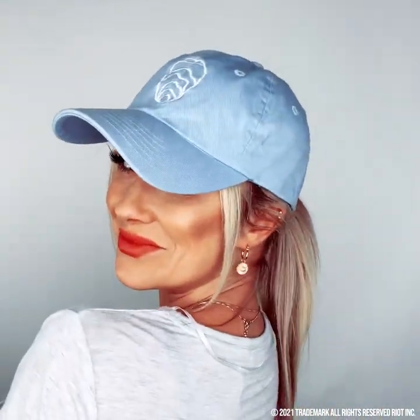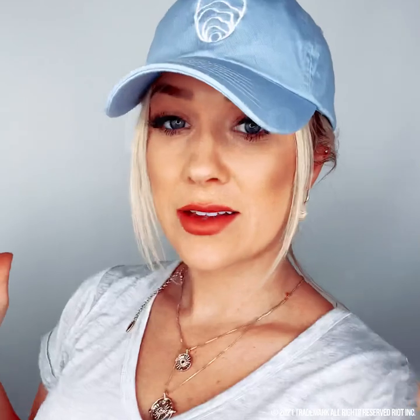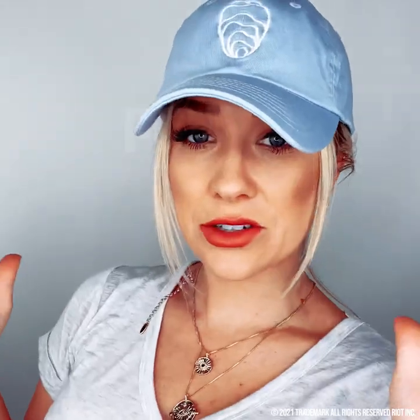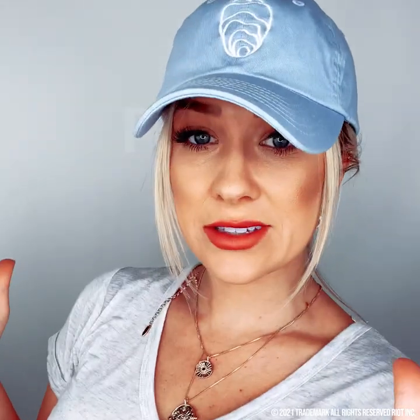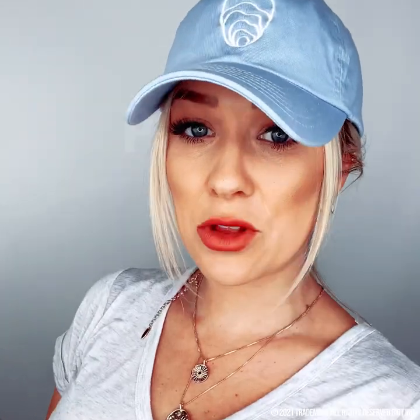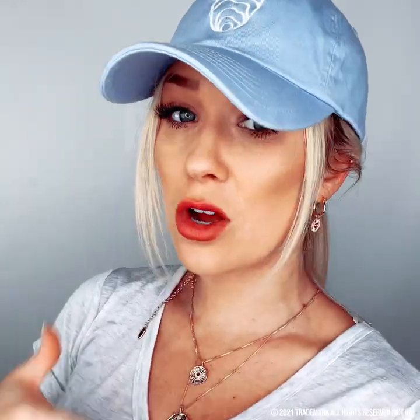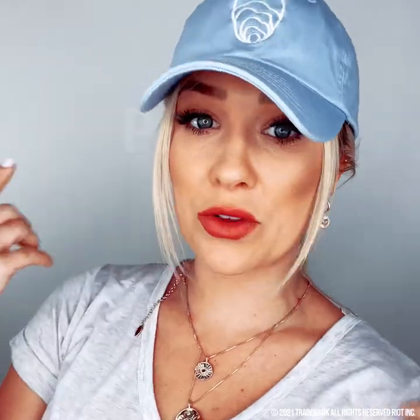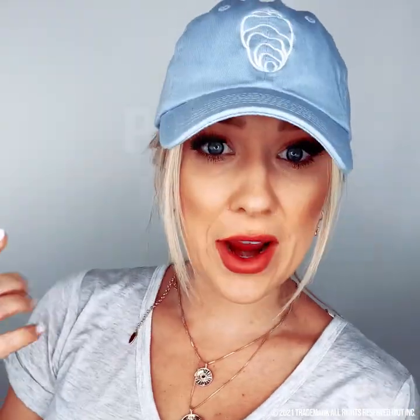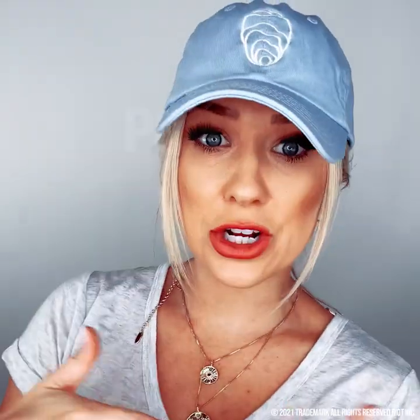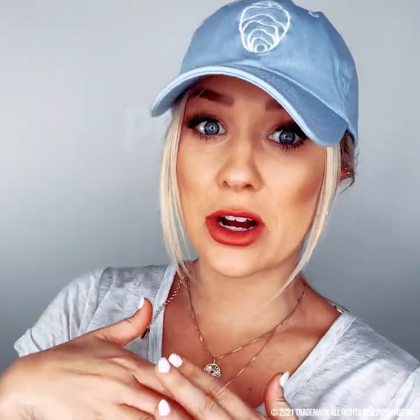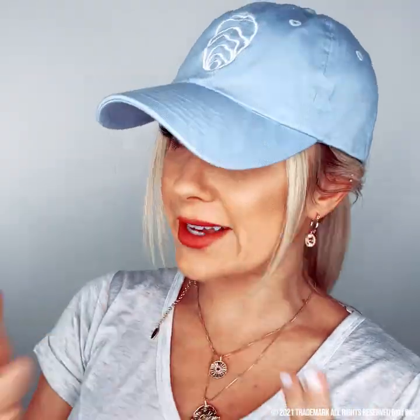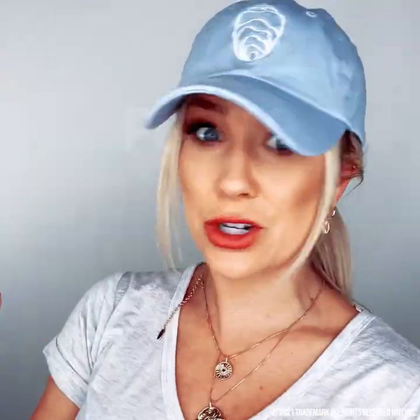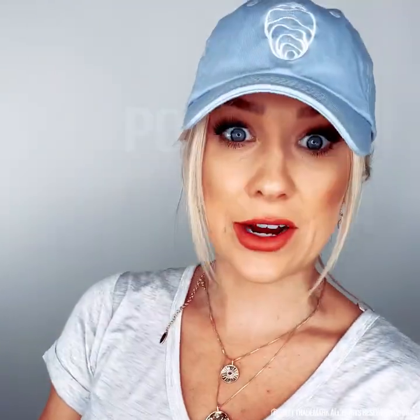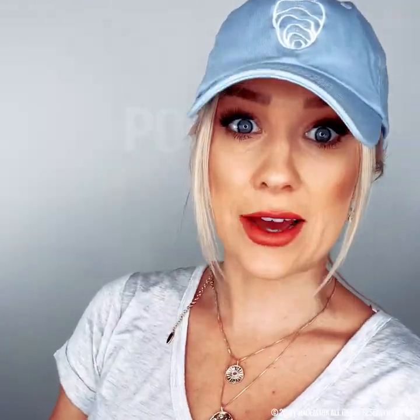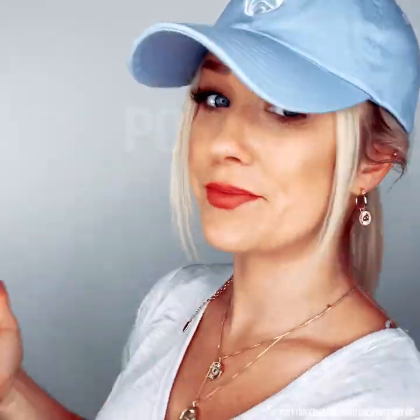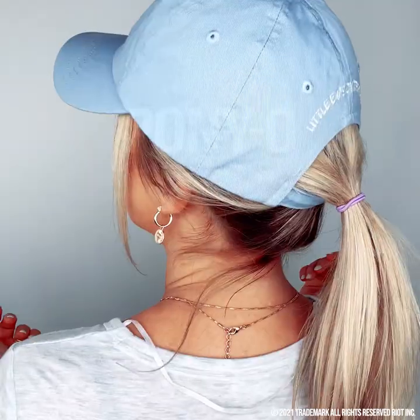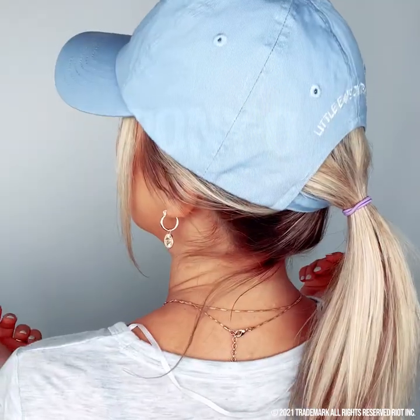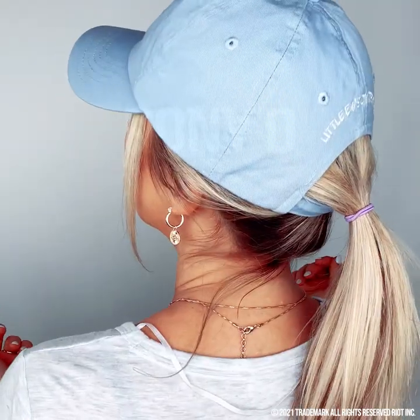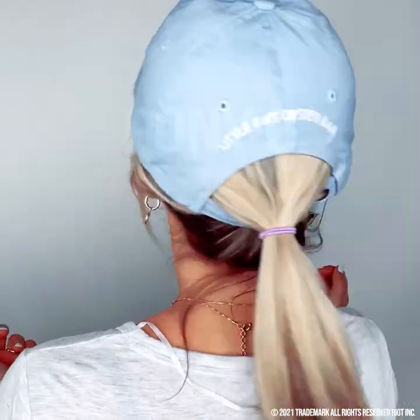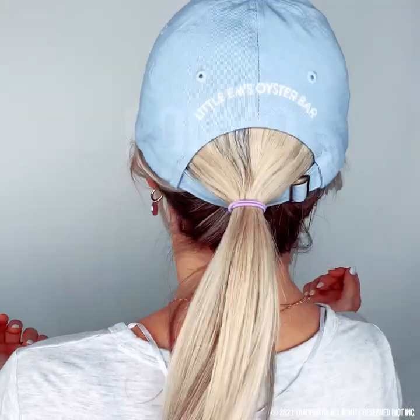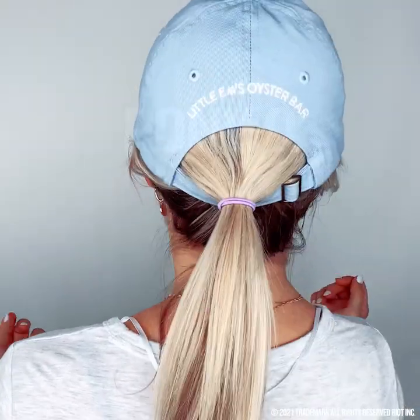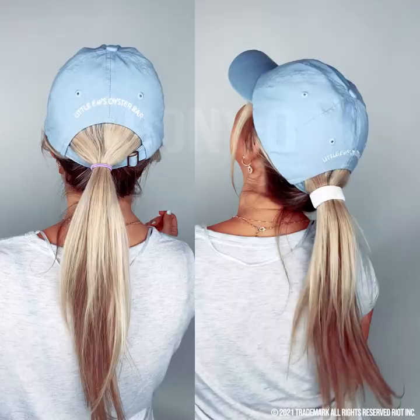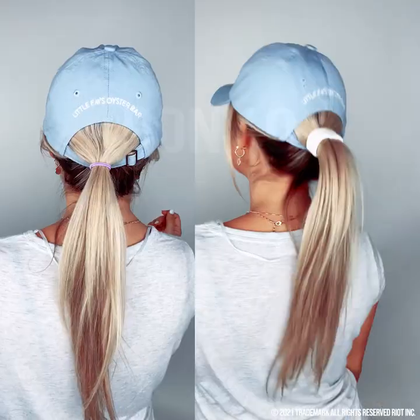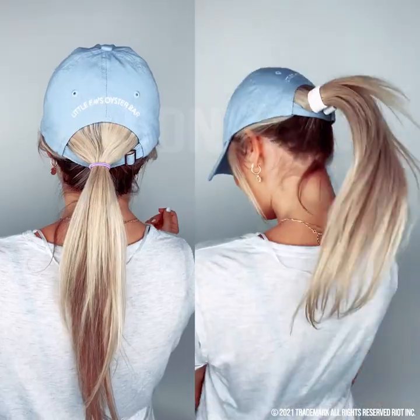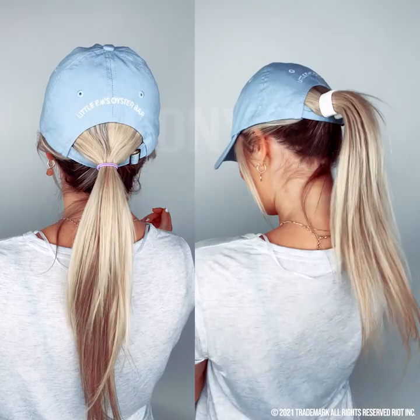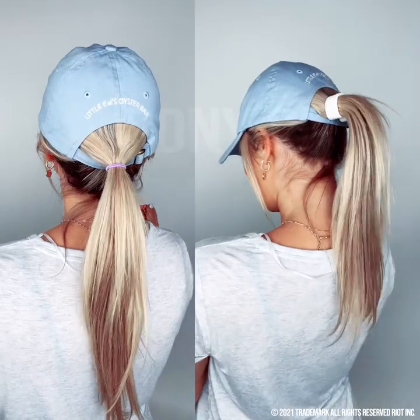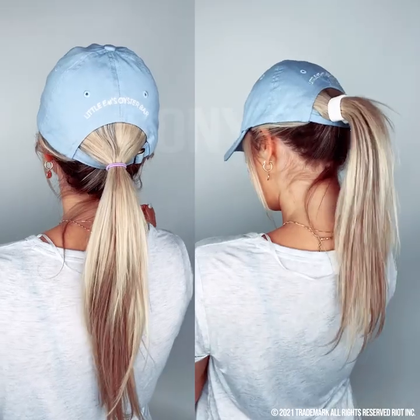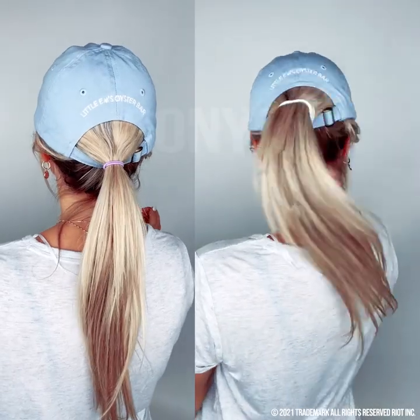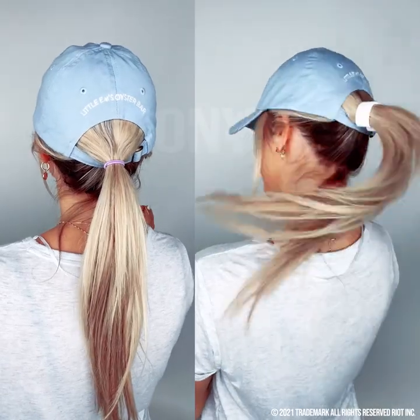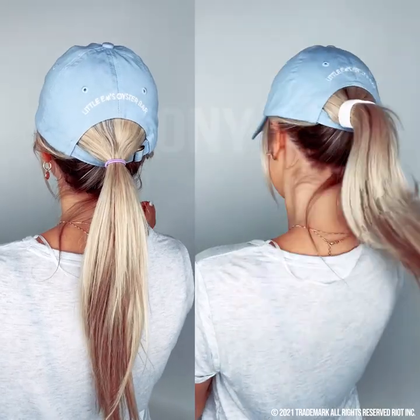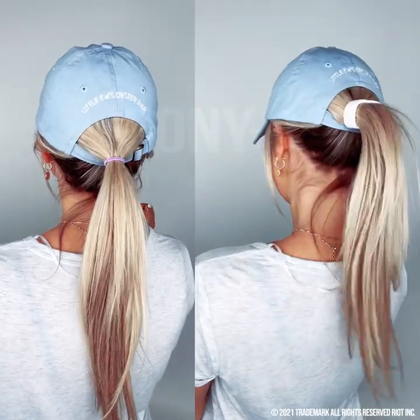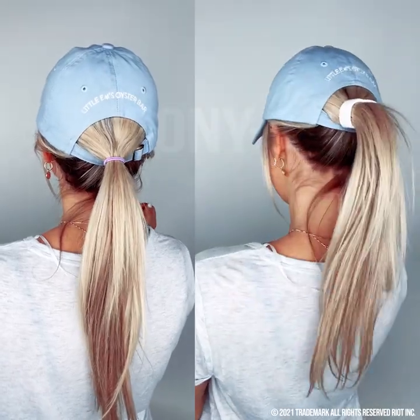Here's the same look with a regular standard hair tie — it's flat, it's dull, and it's saggy. But that Poneo is popping.